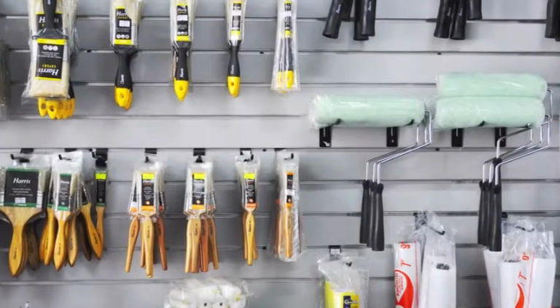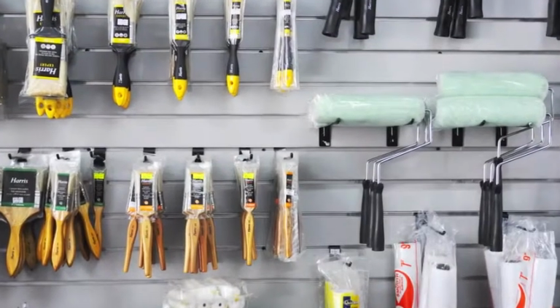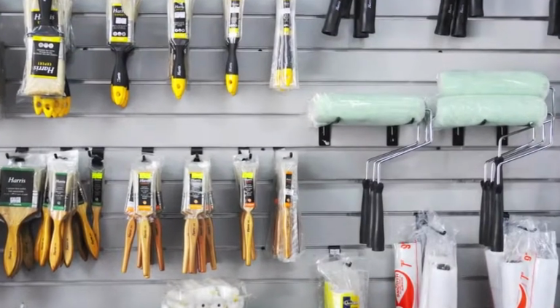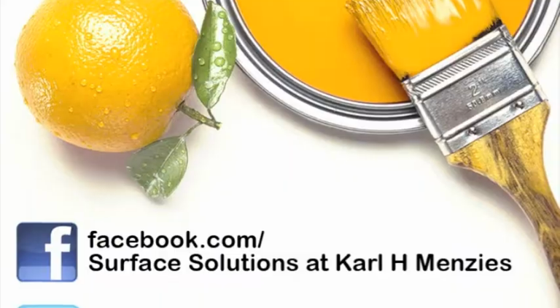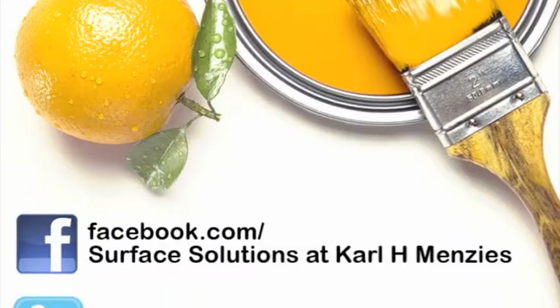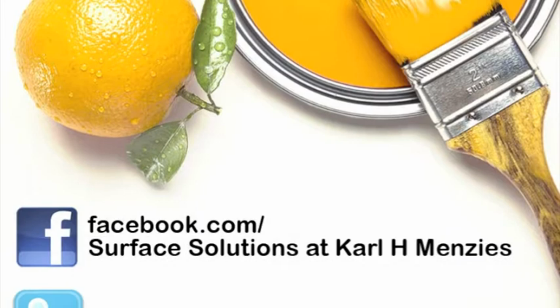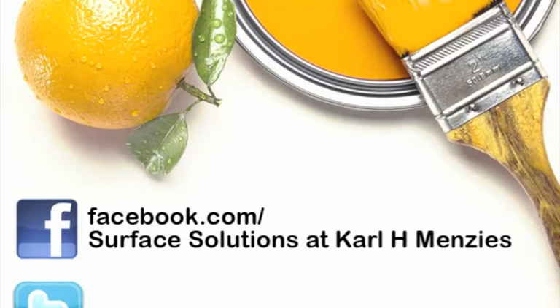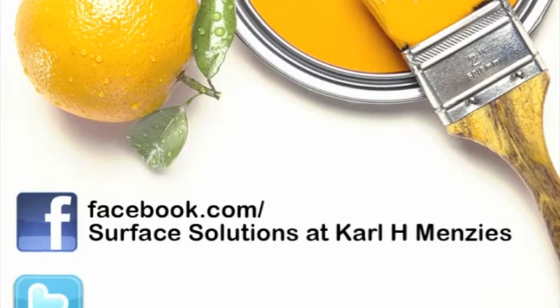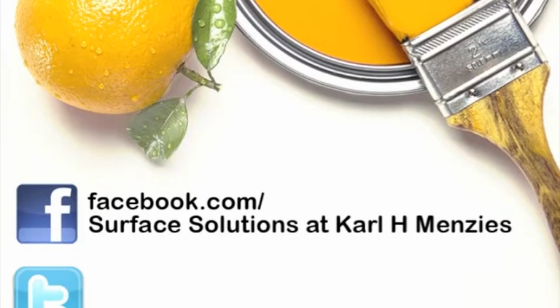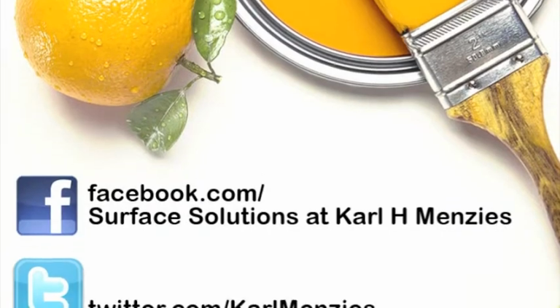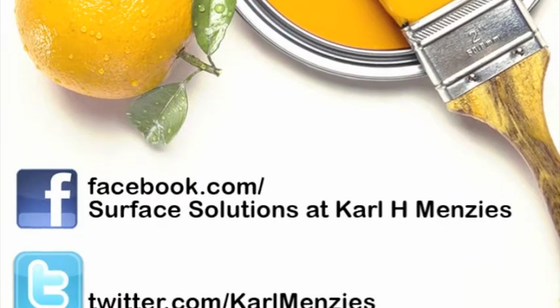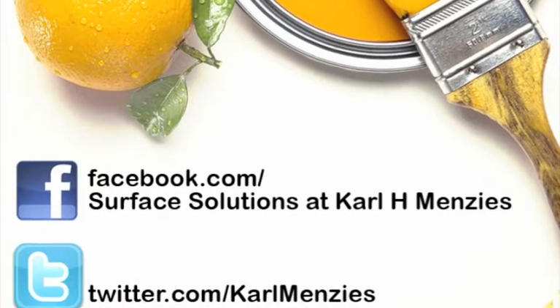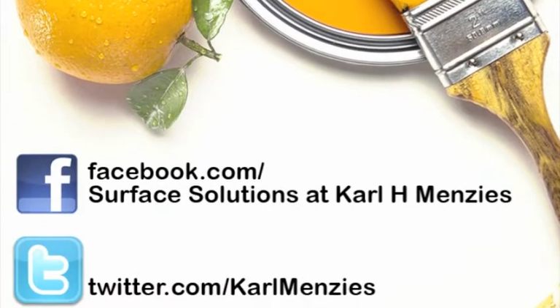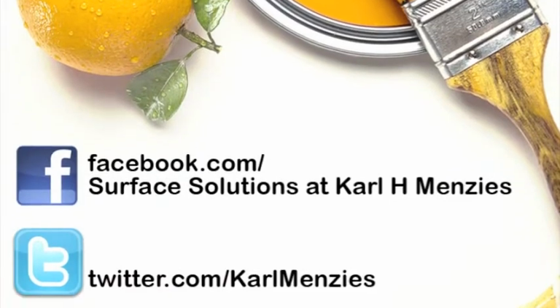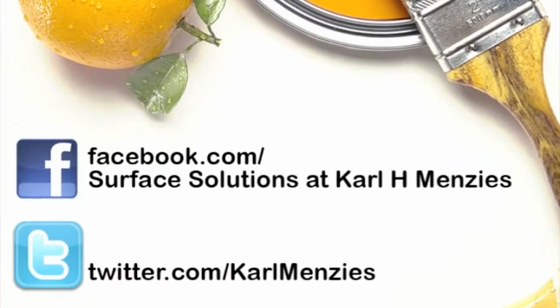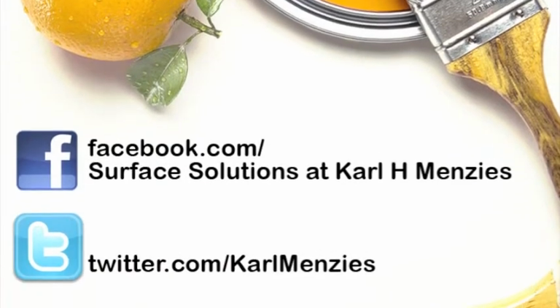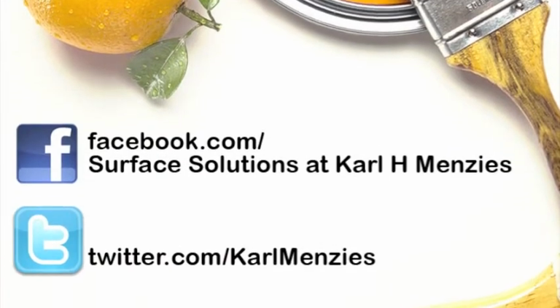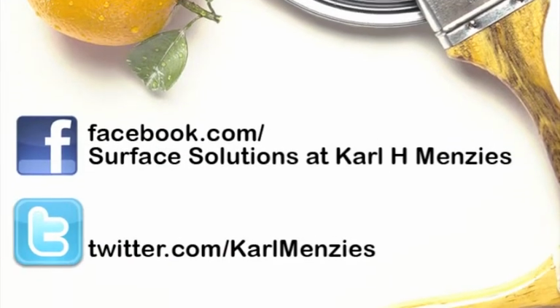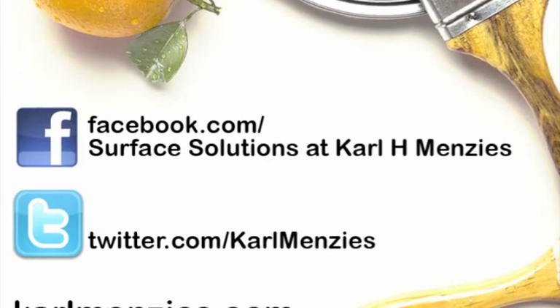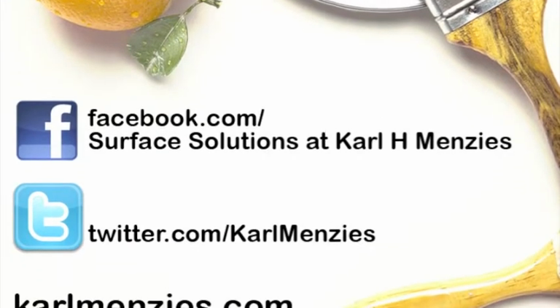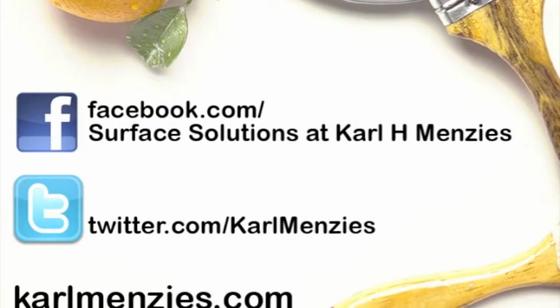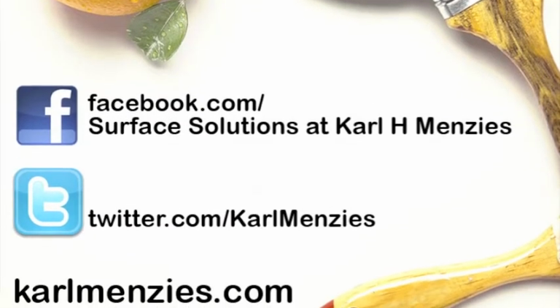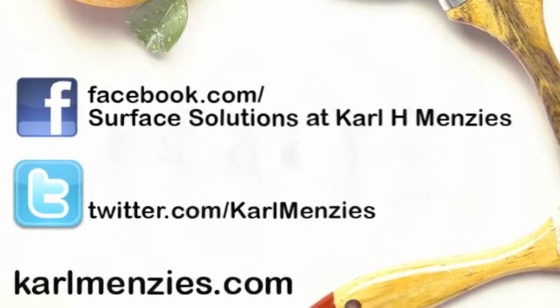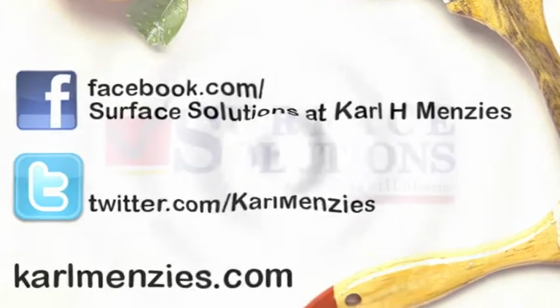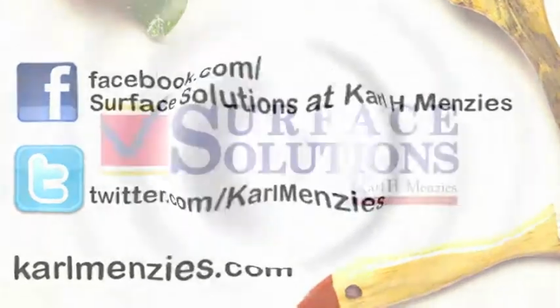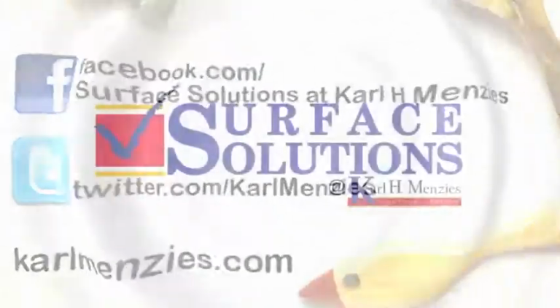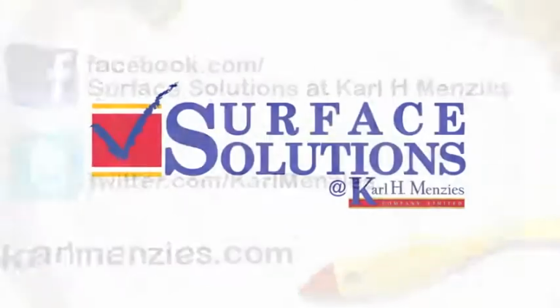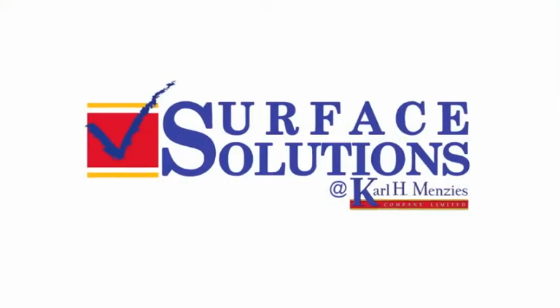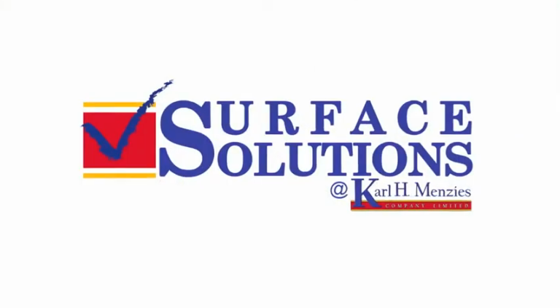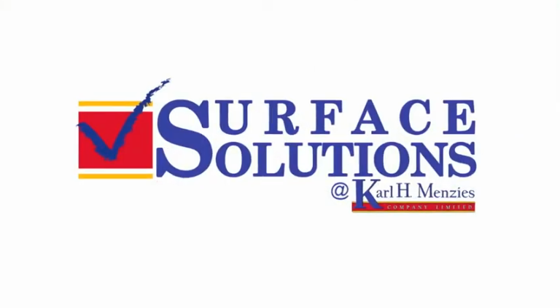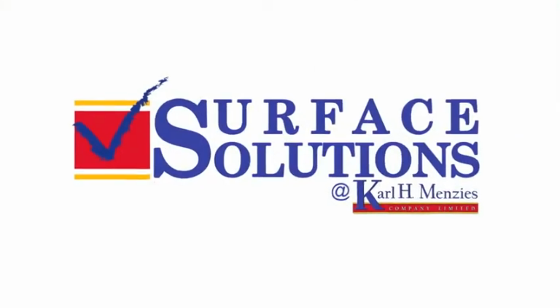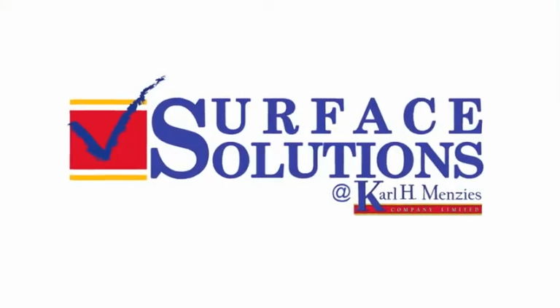At Carl H Menzies, where more than just paint, we're your Surface Solution. Jingle all the way!